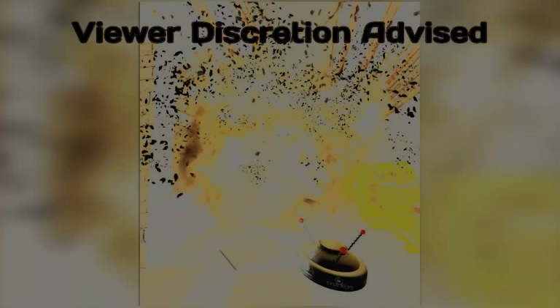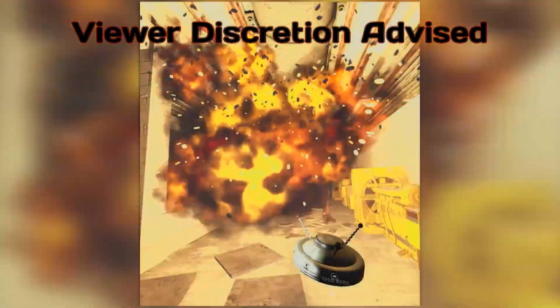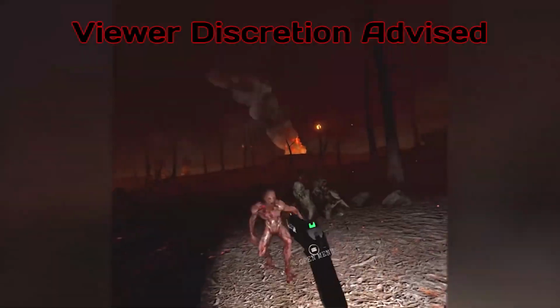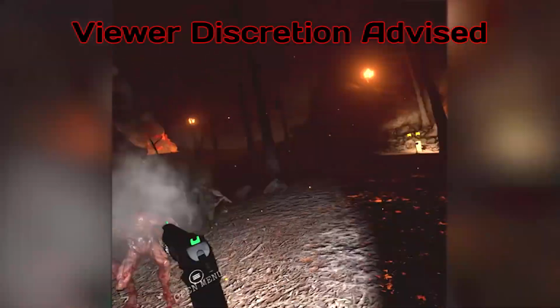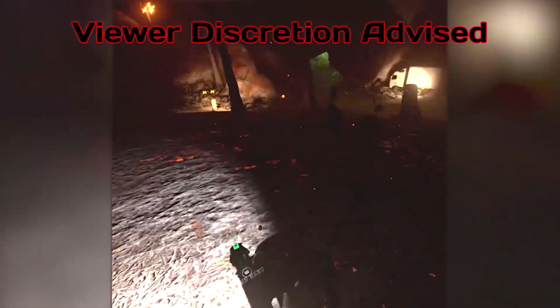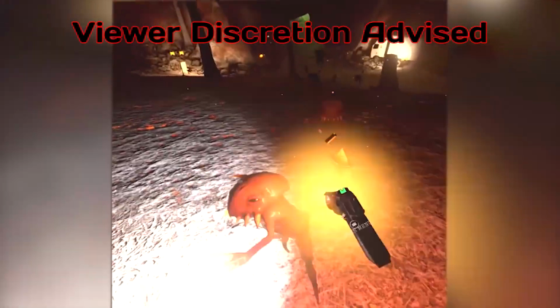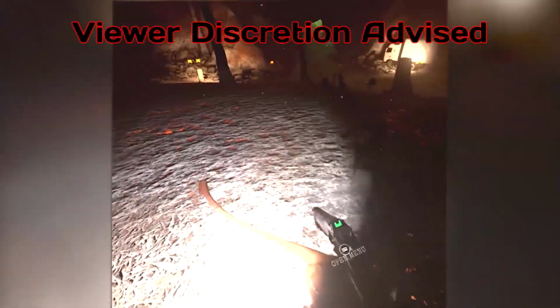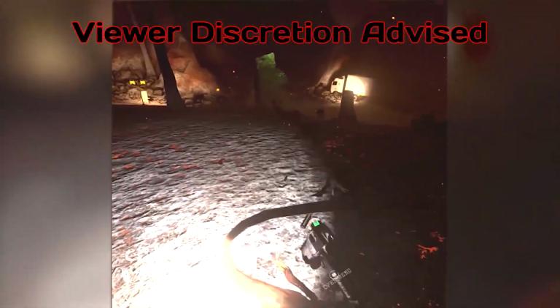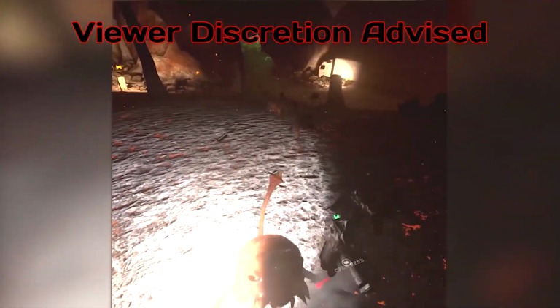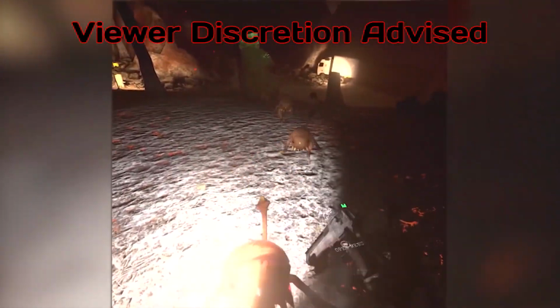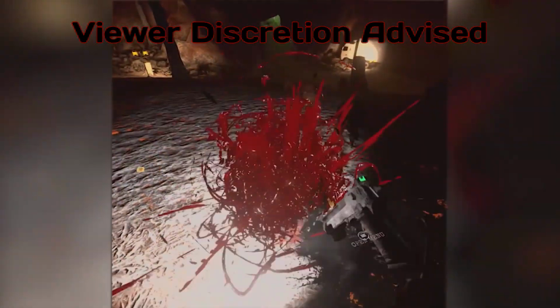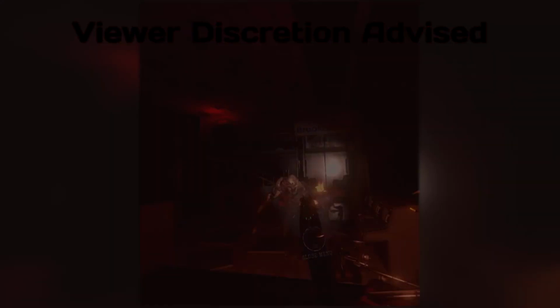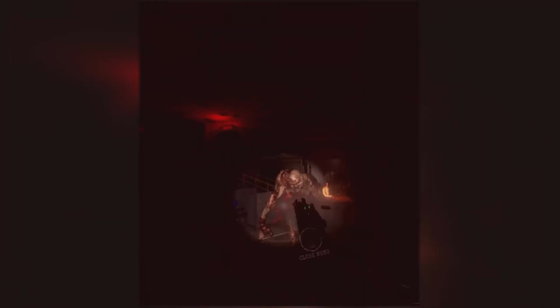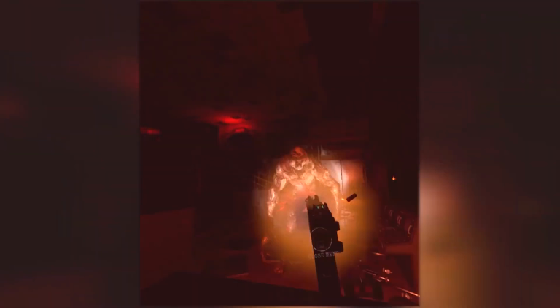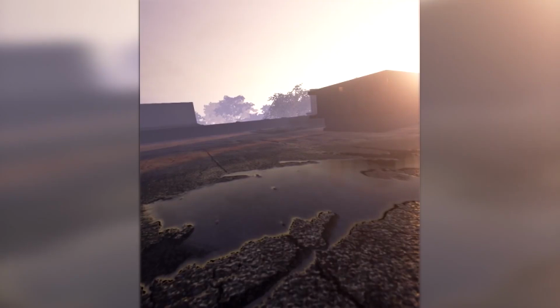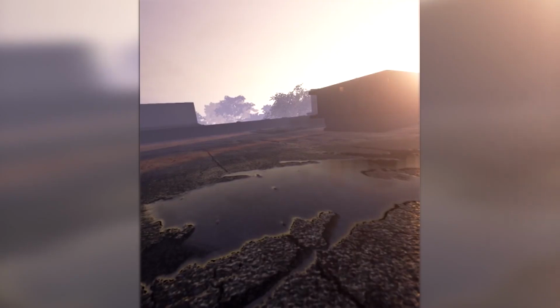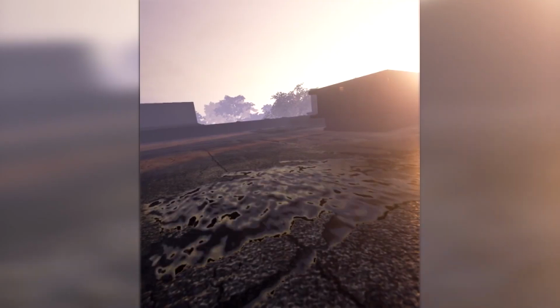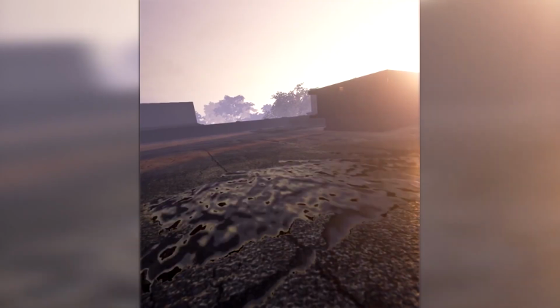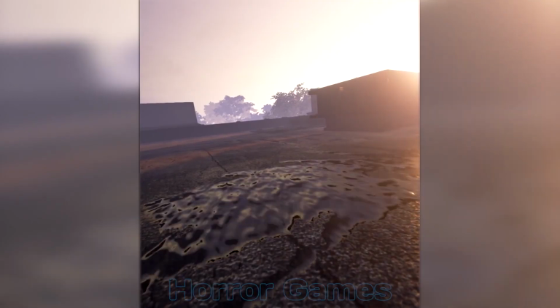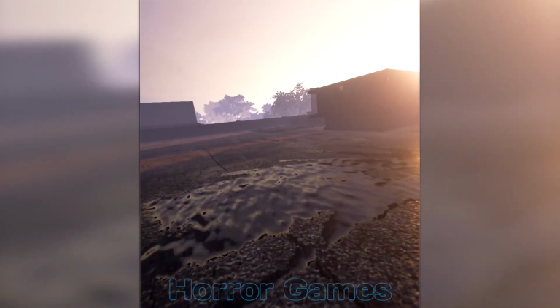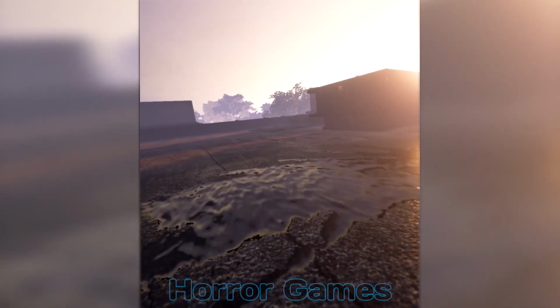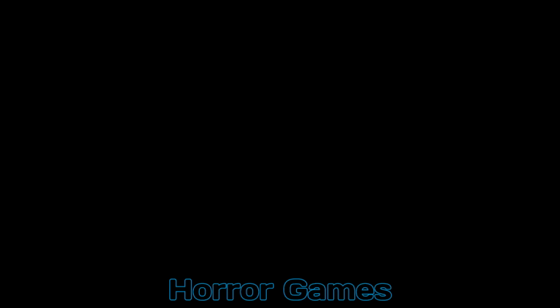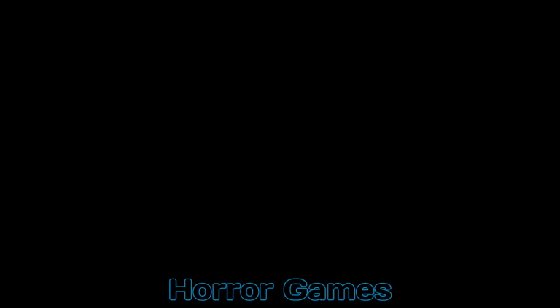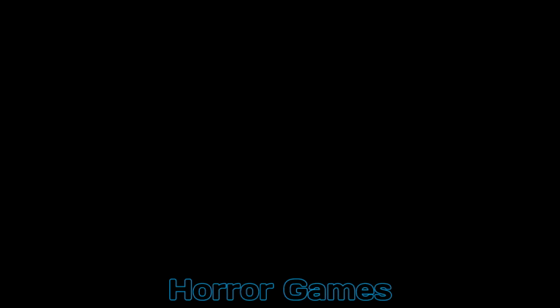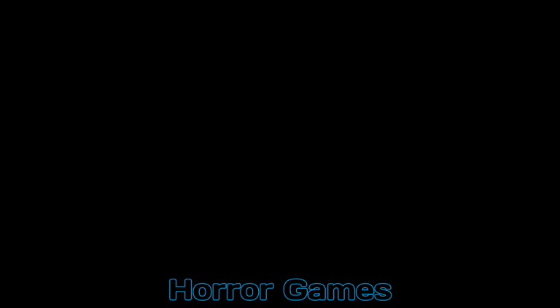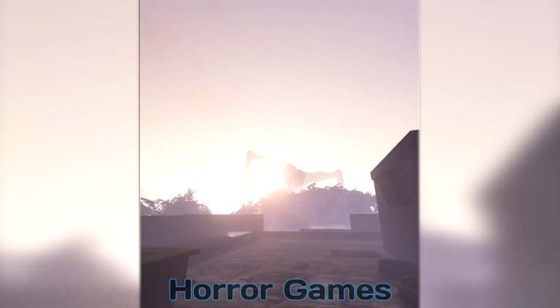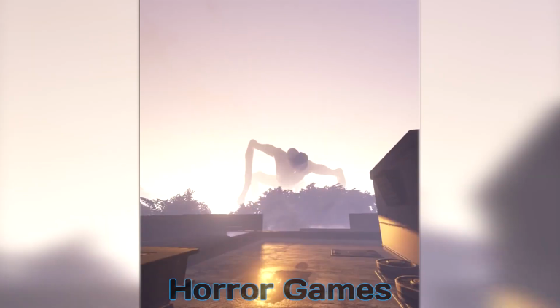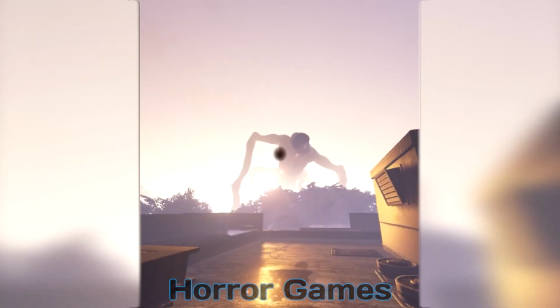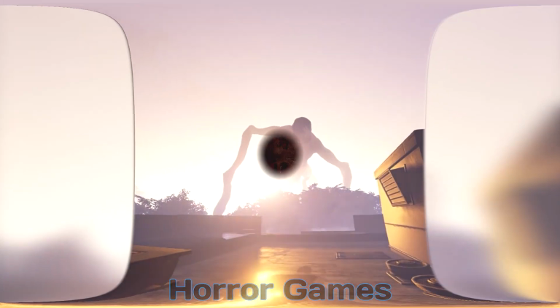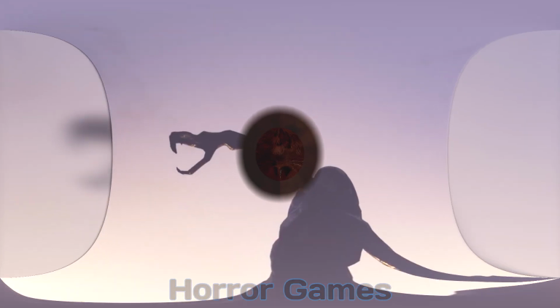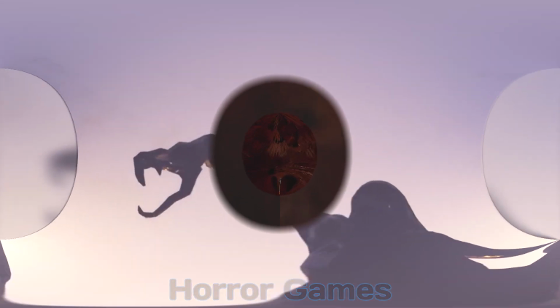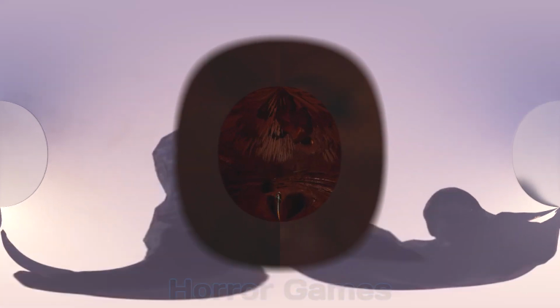Hey guys, it's Jason from Control V and today we're taking a look at the top horror games available to play at Control V arcades.